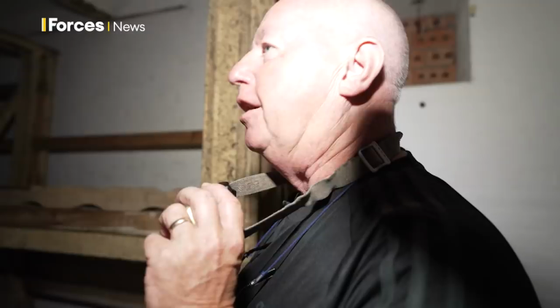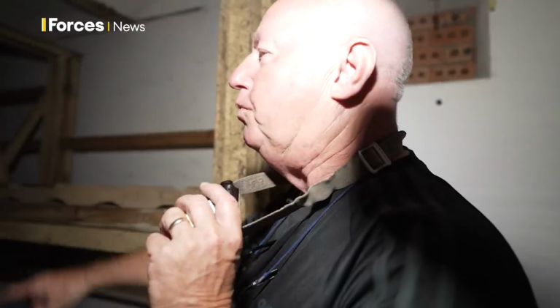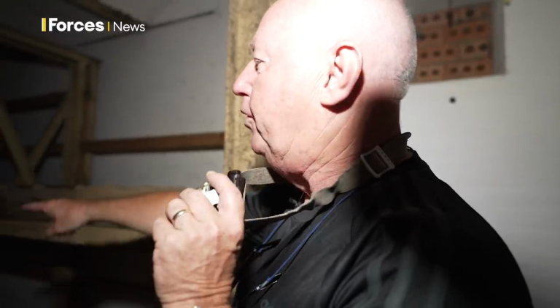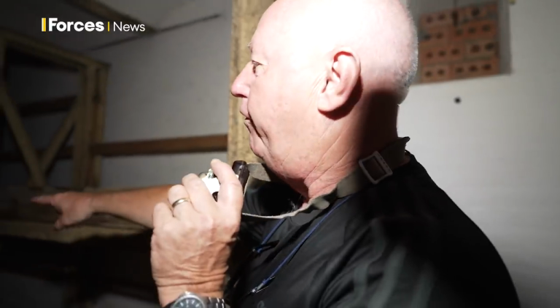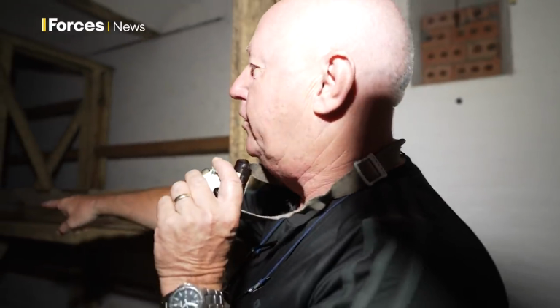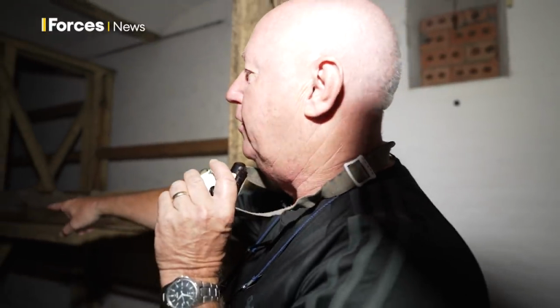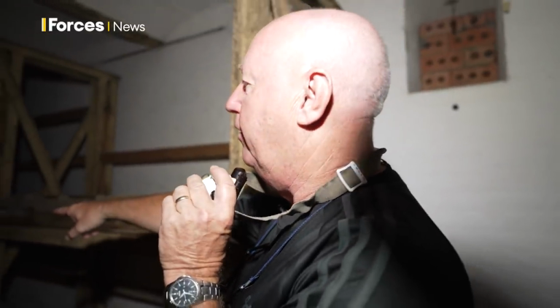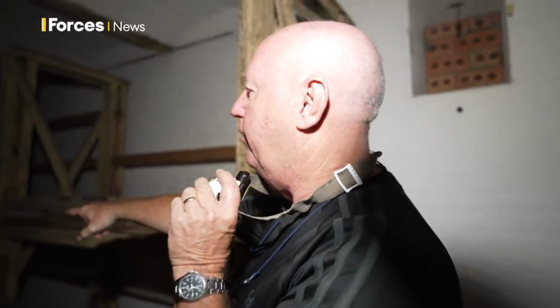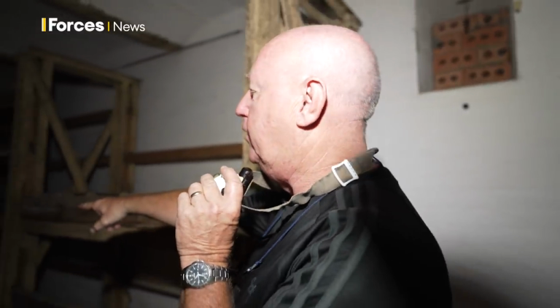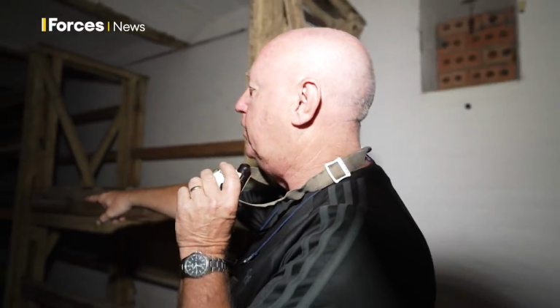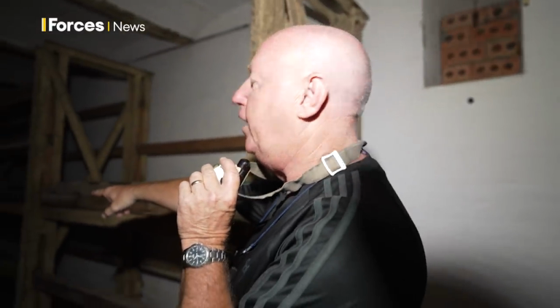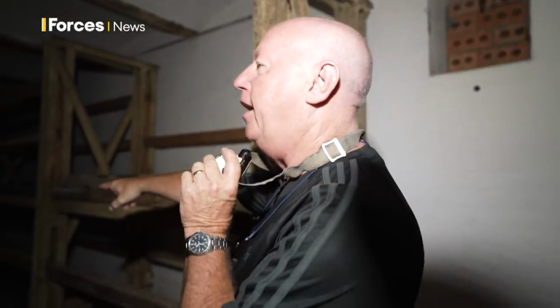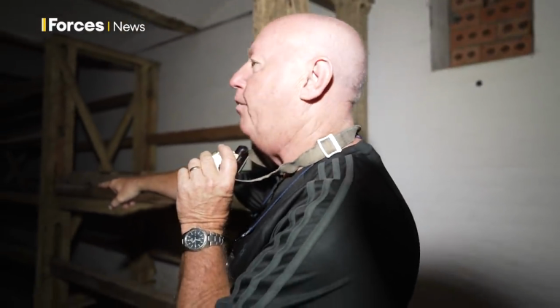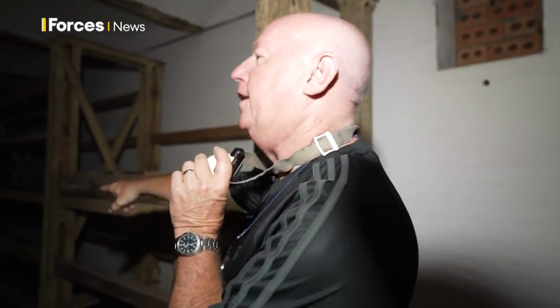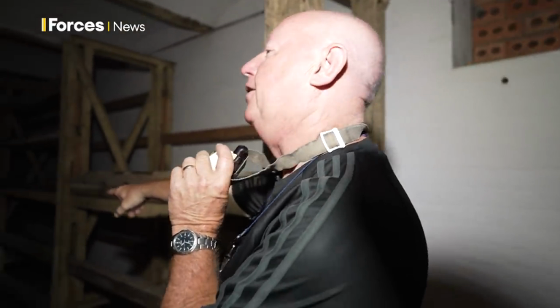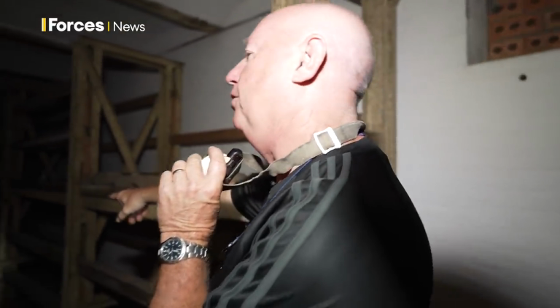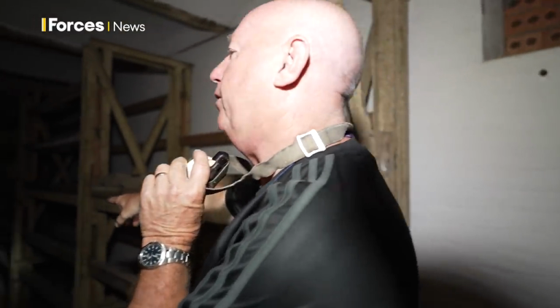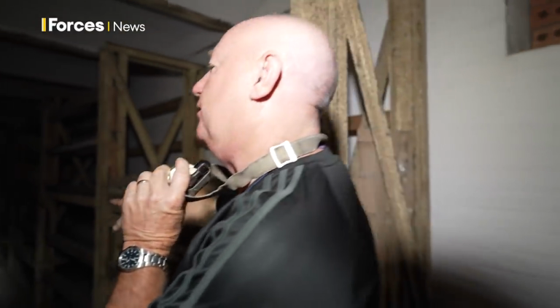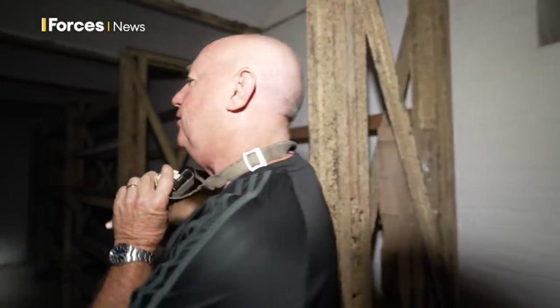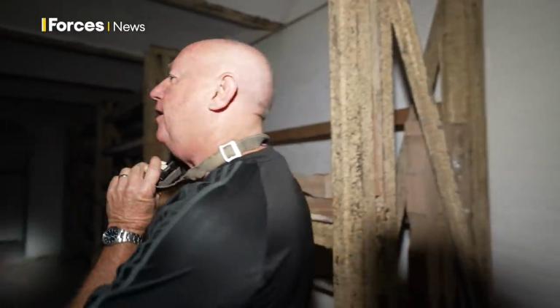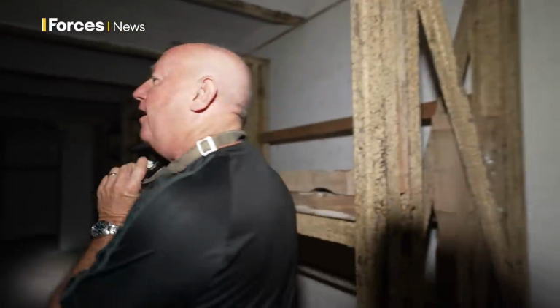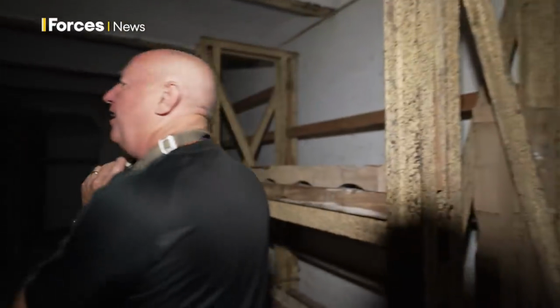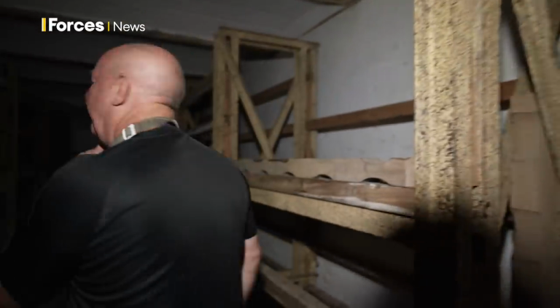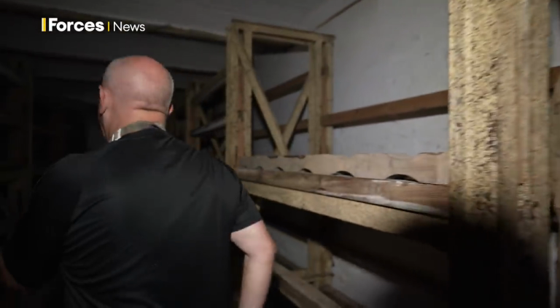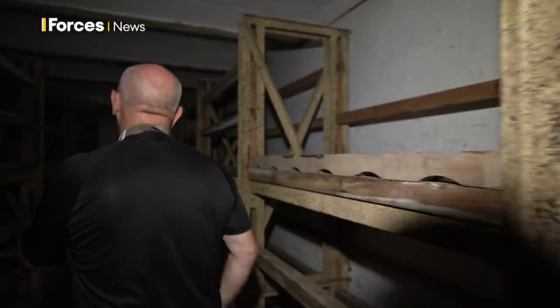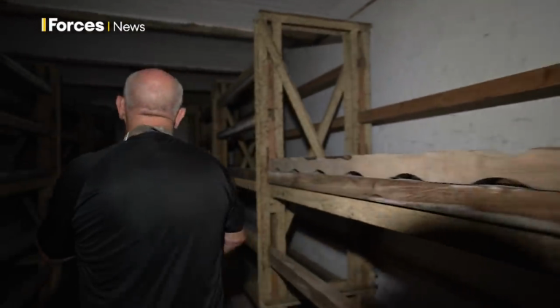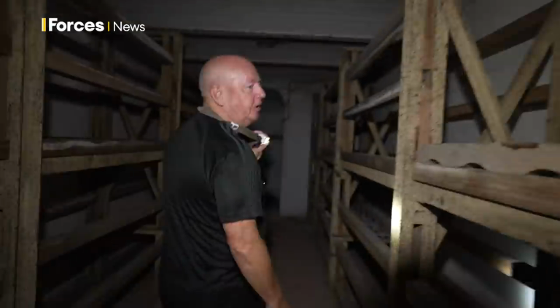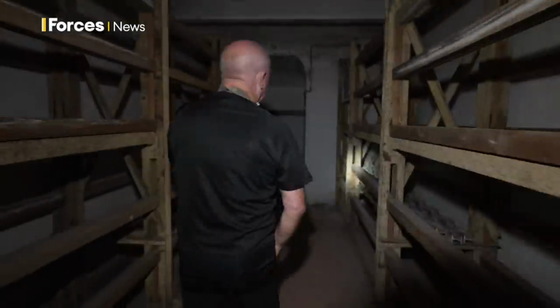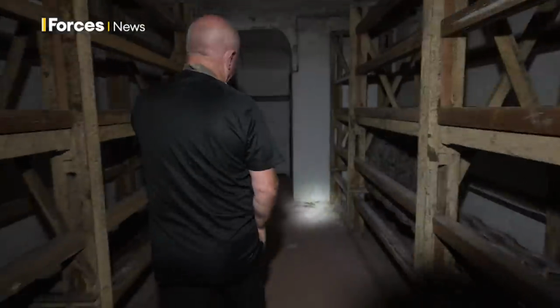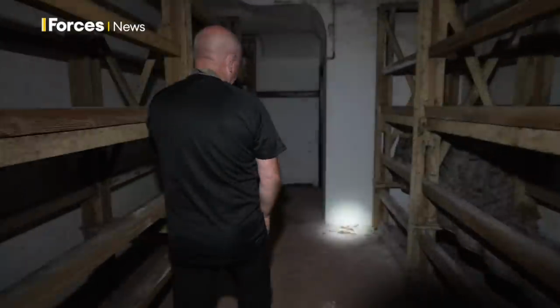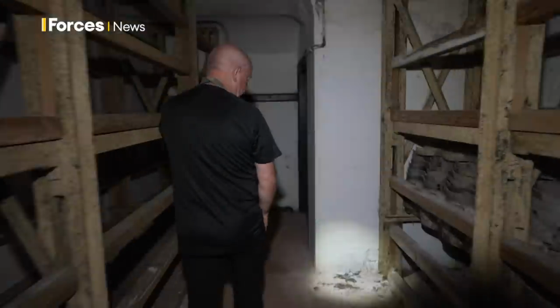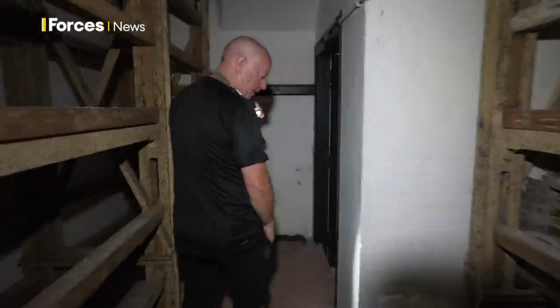I'll just warn you off — there's a decaying rat in the corner. Seen better days.